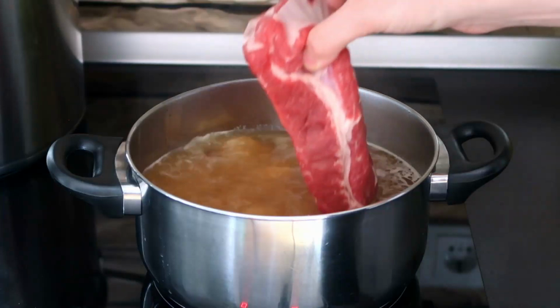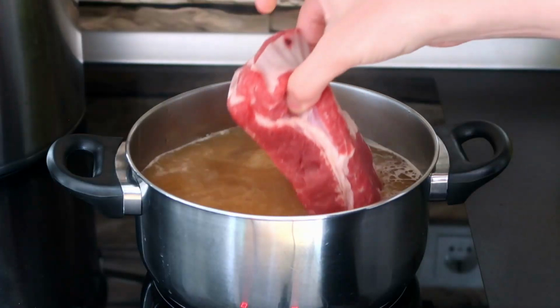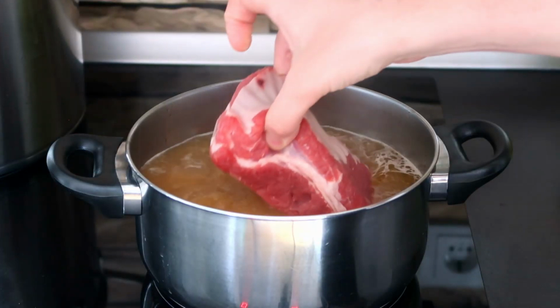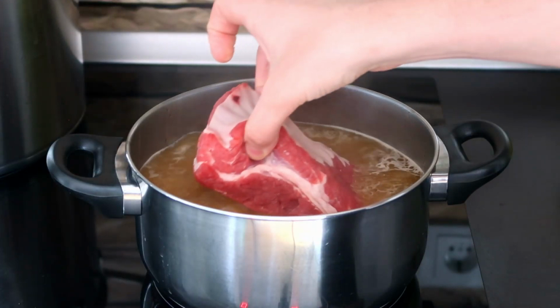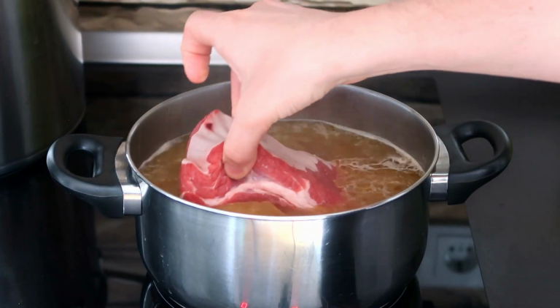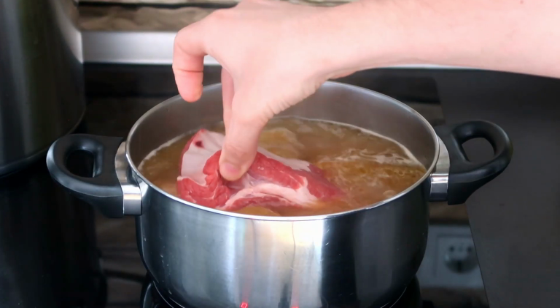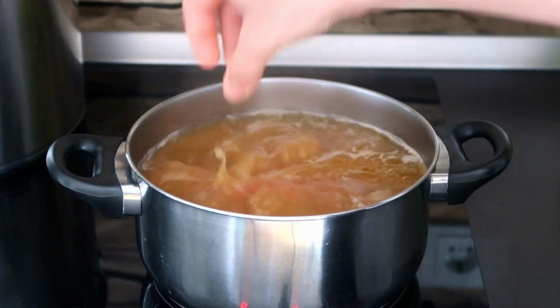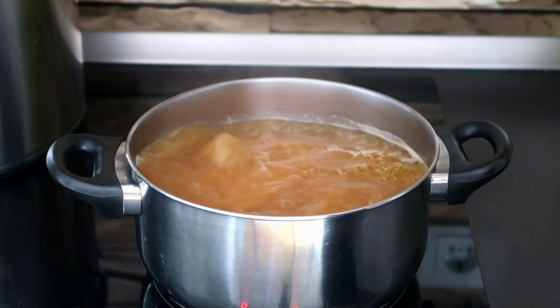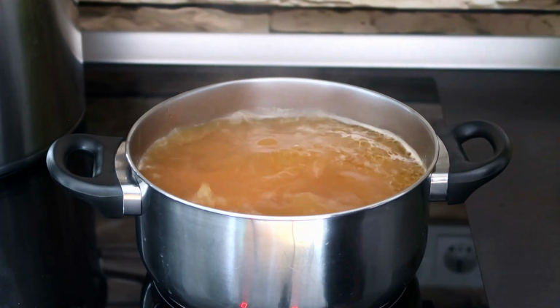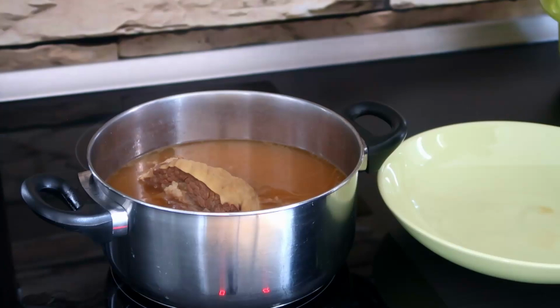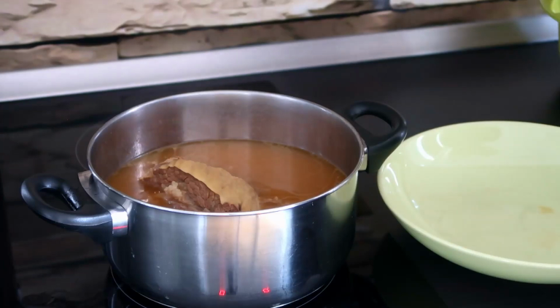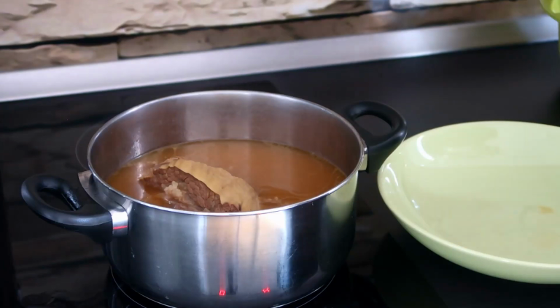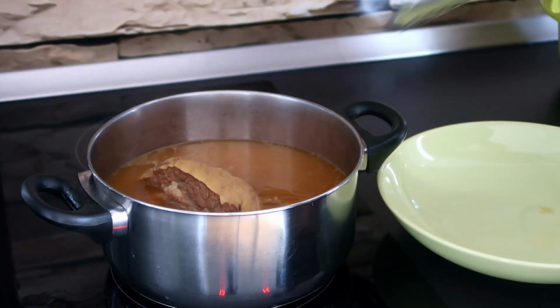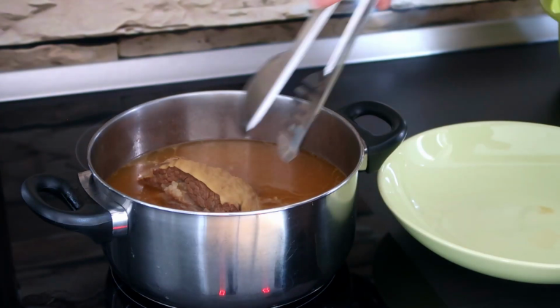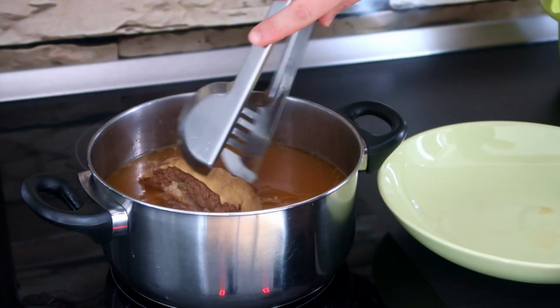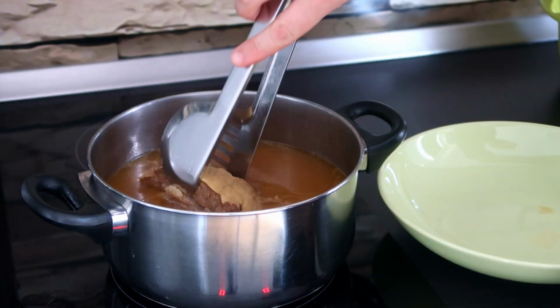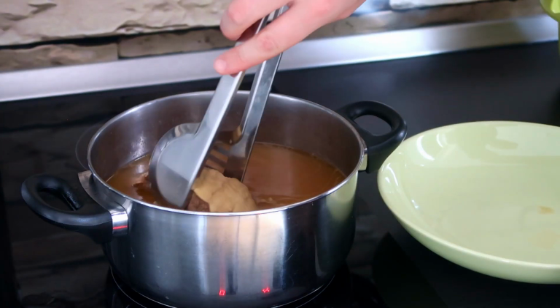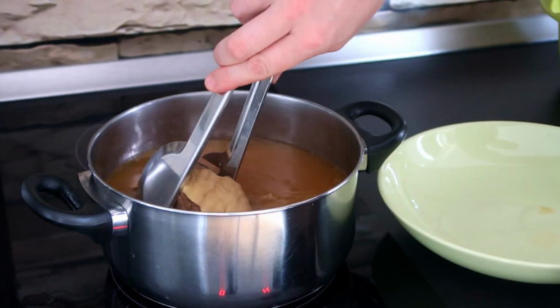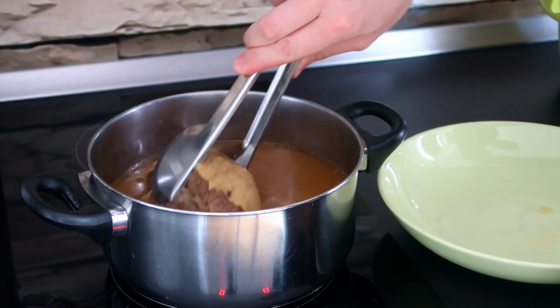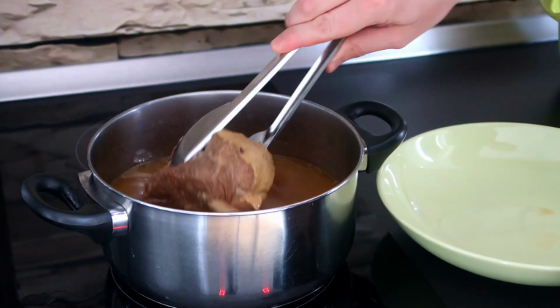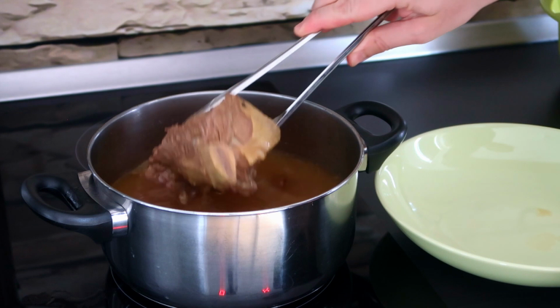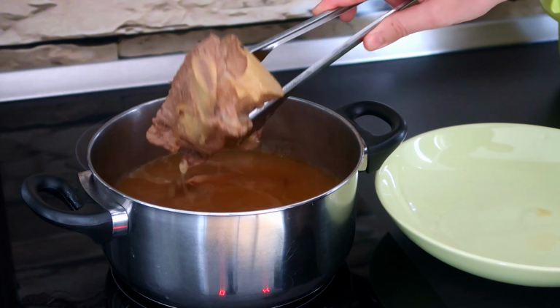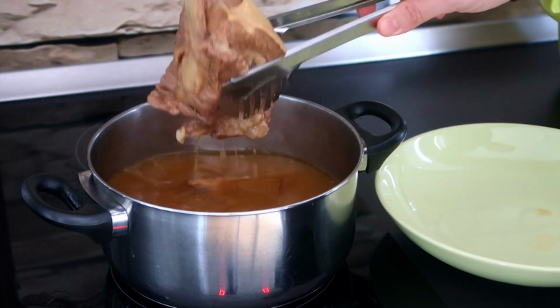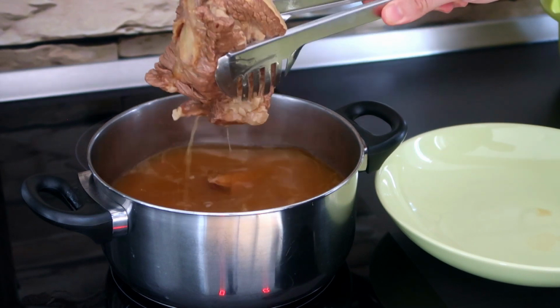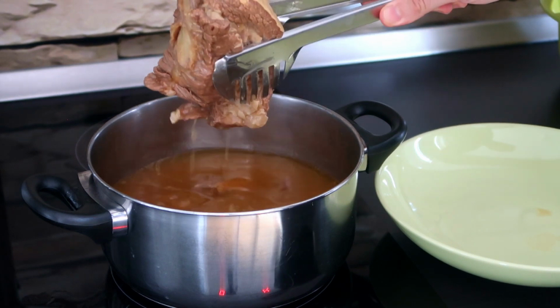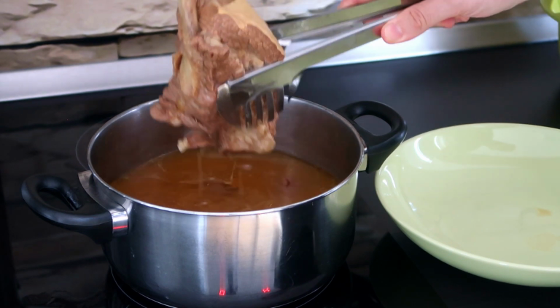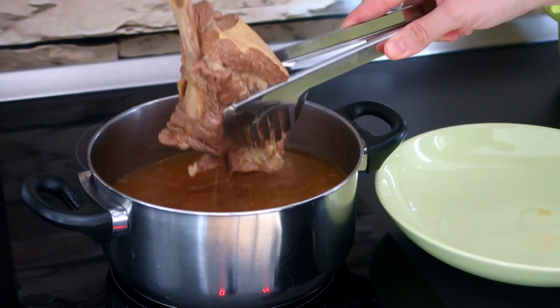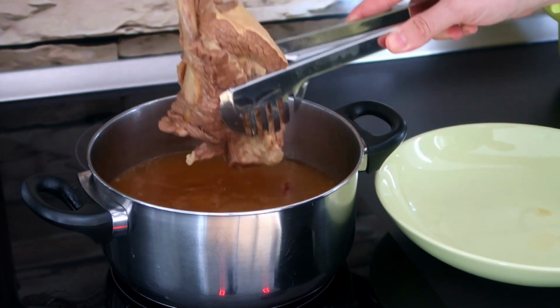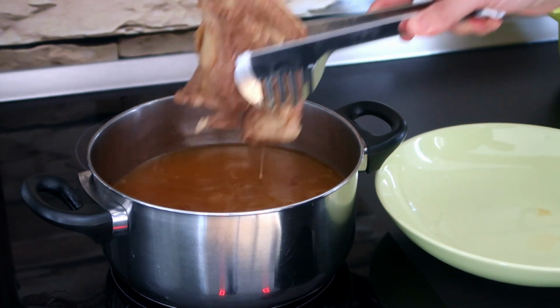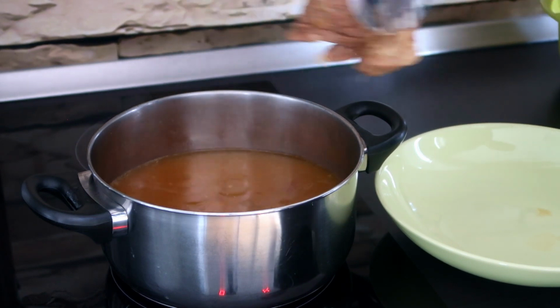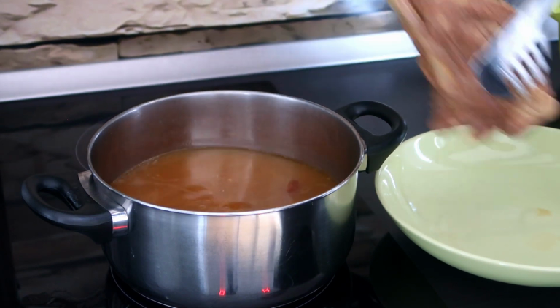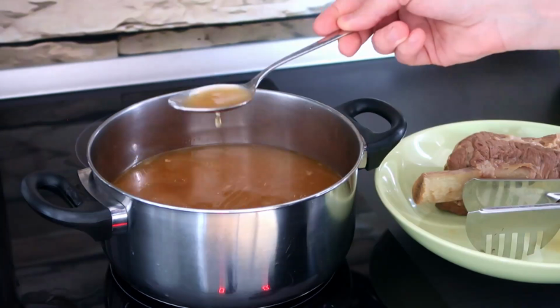To boost the flavor, I use a piece of short ribs or bacon. Once cooked, remove the meat and your broth is ready.